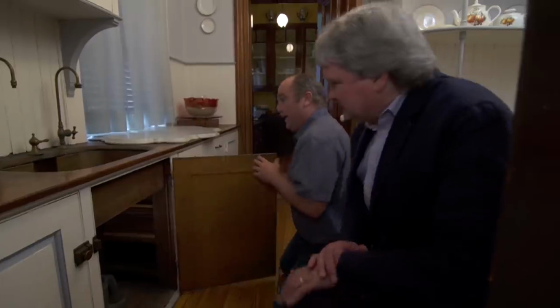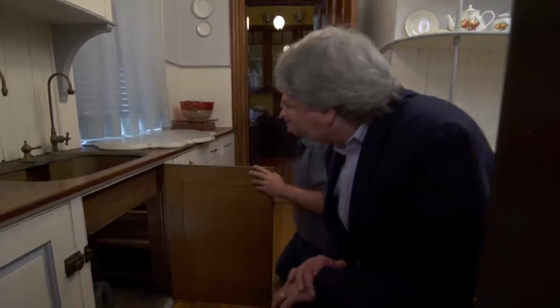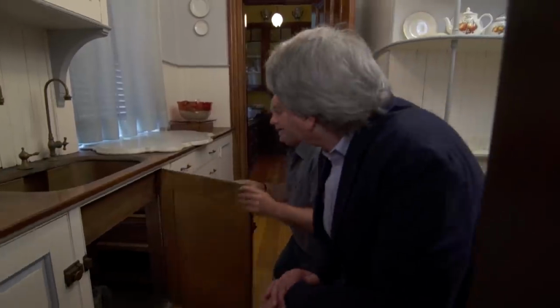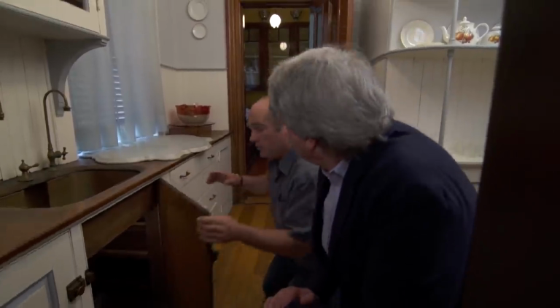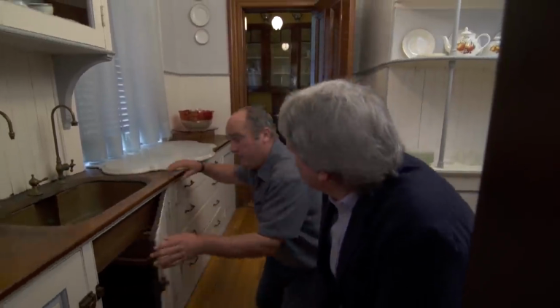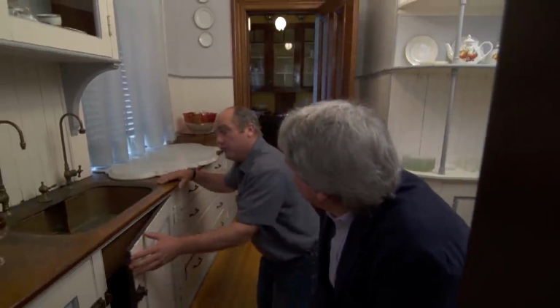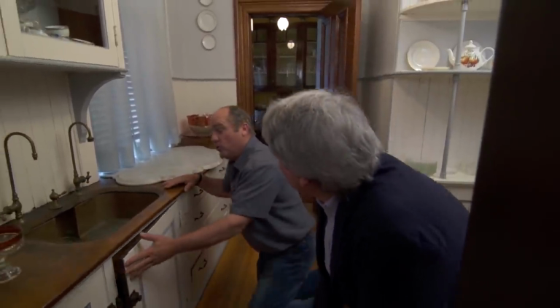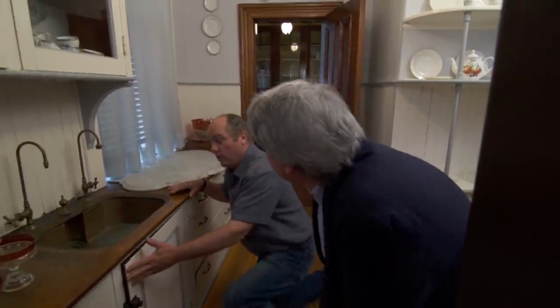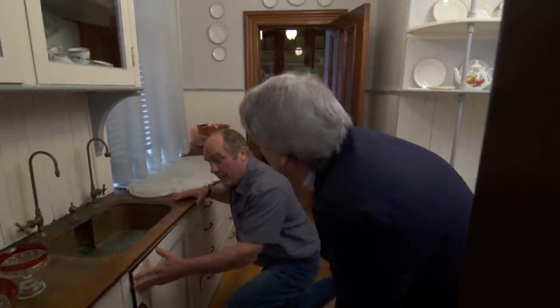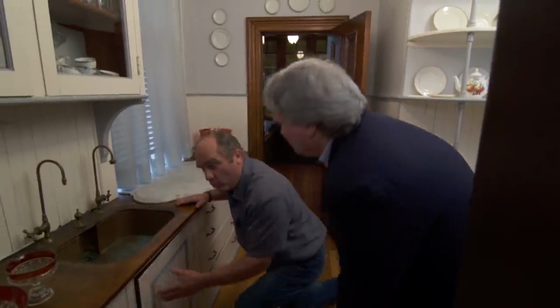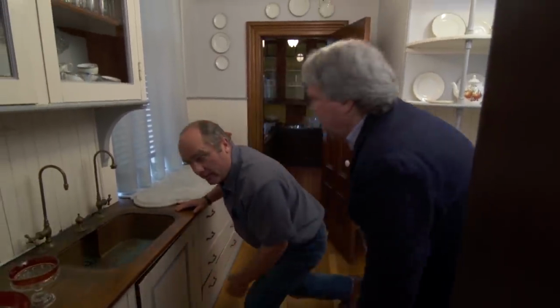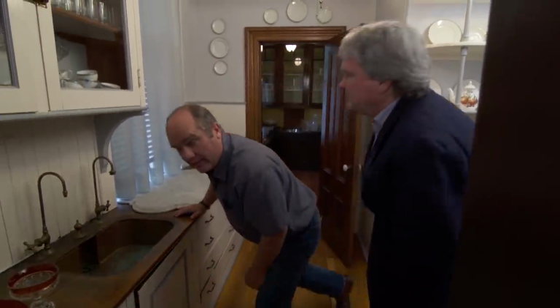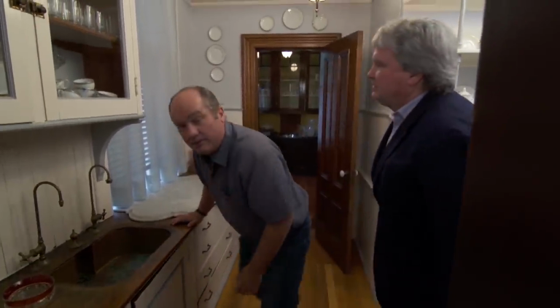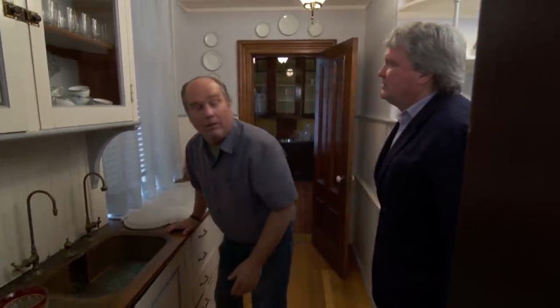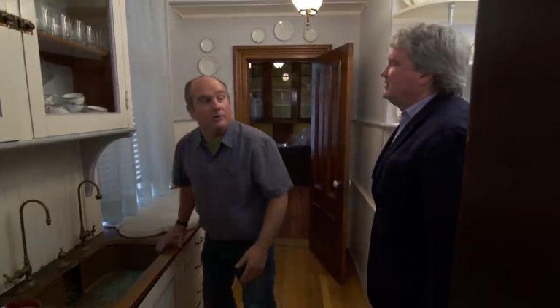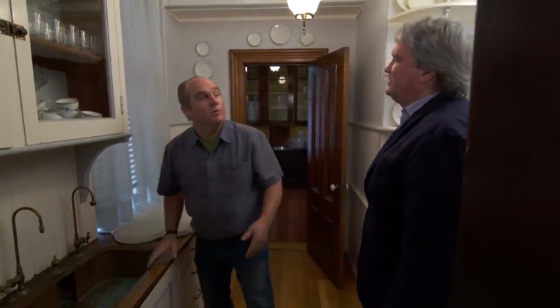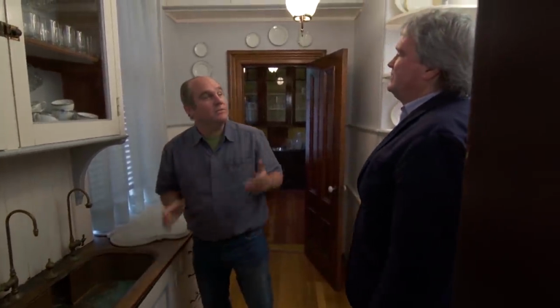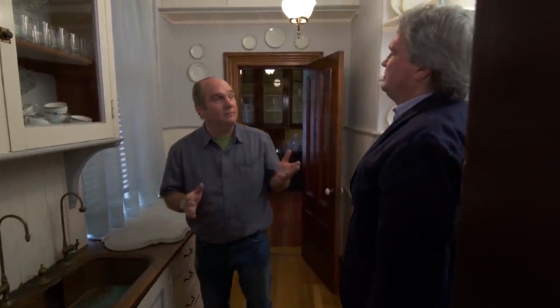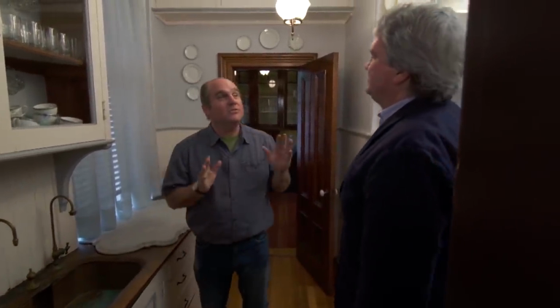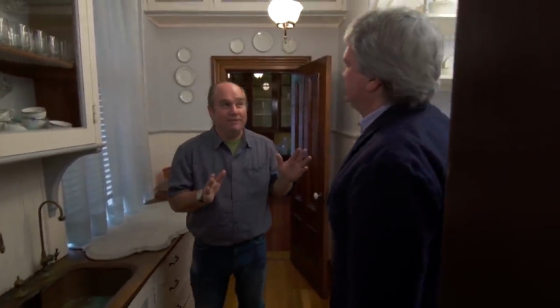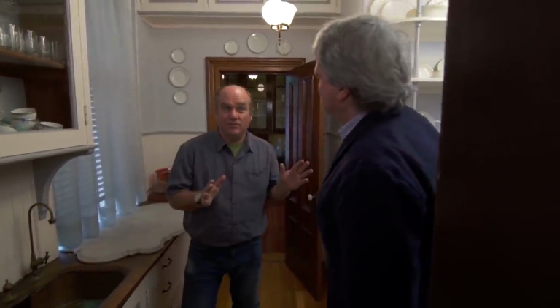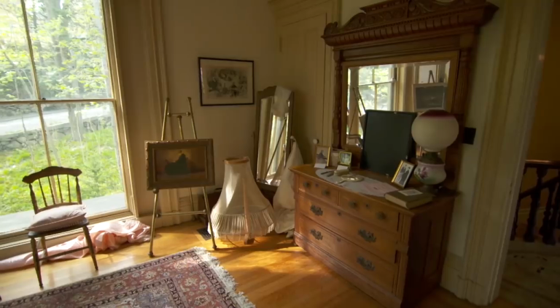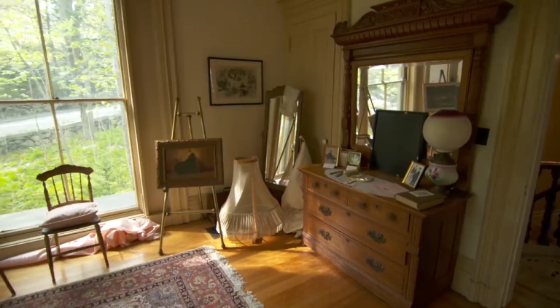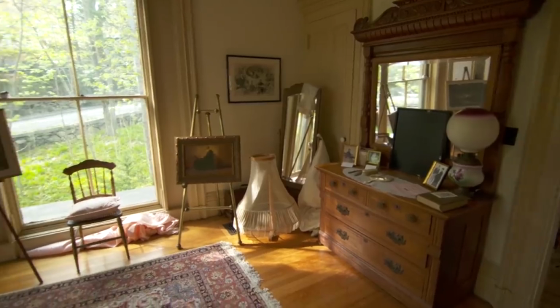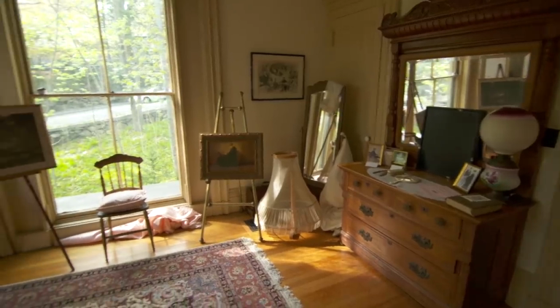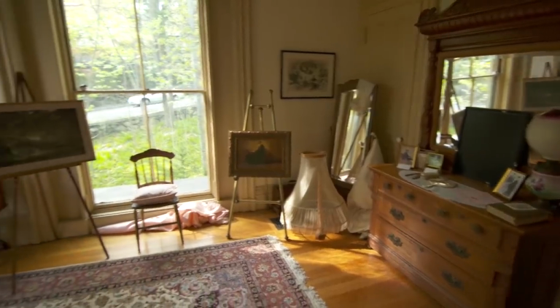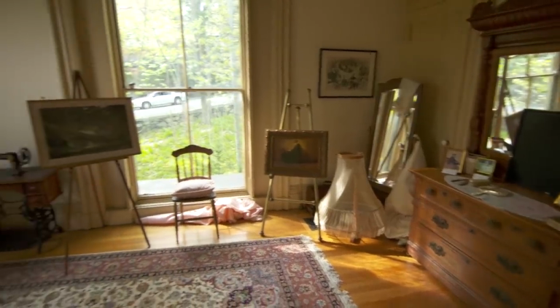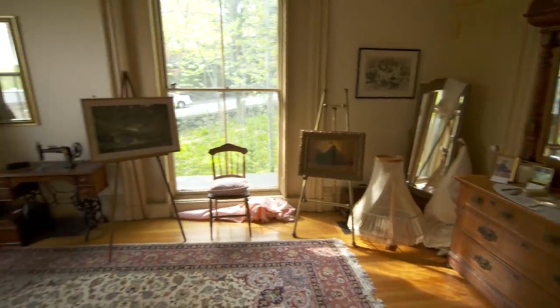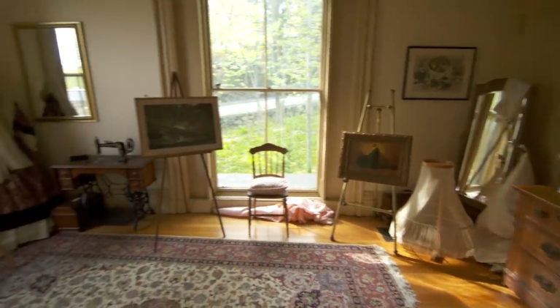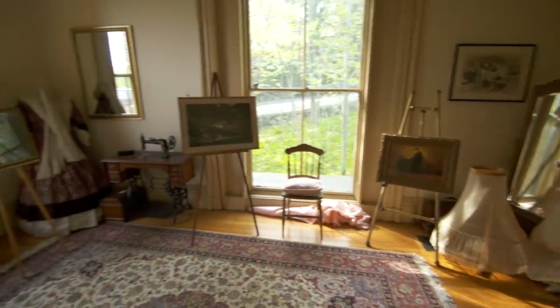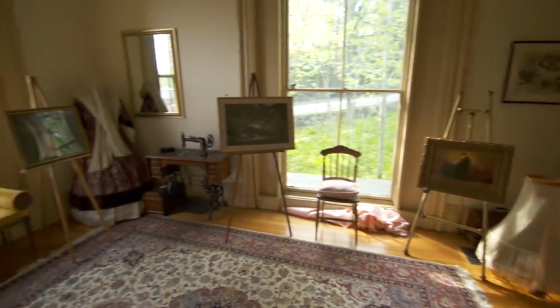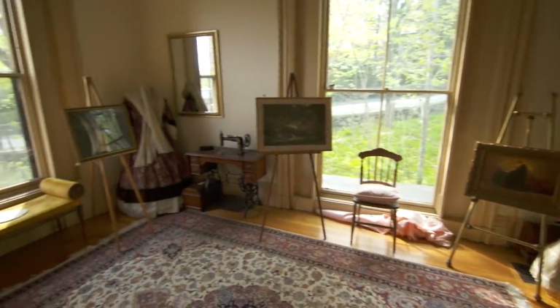I've got to thank you for the tour, and I'm really glad that the Belmont Women's Club saved this gem. It's terrific. Thank you.